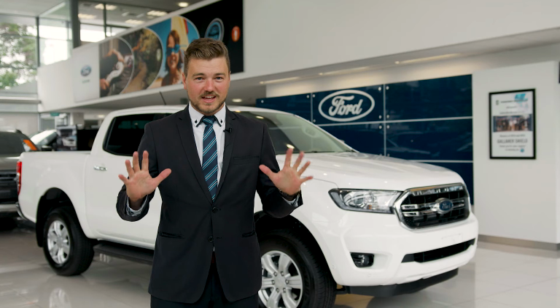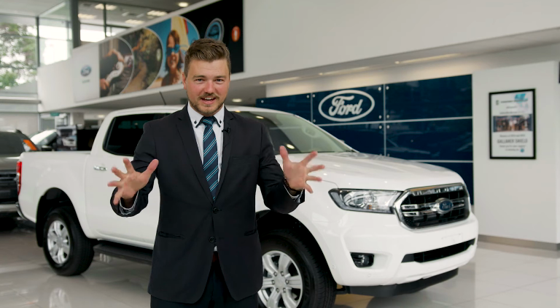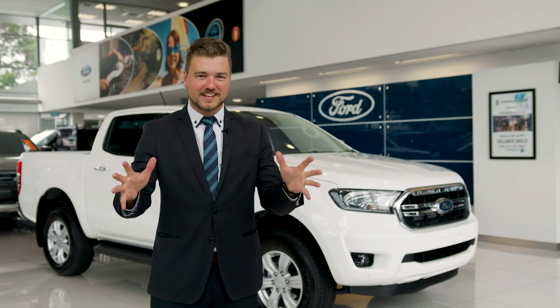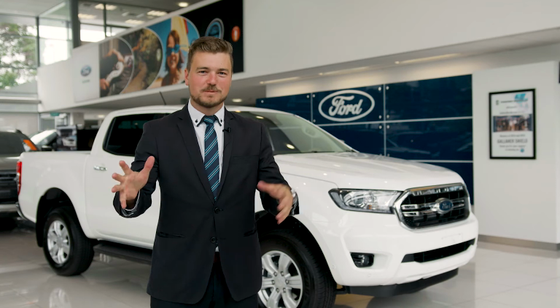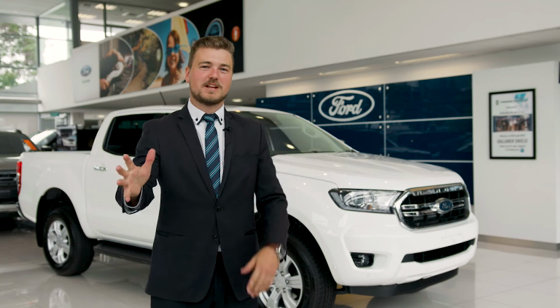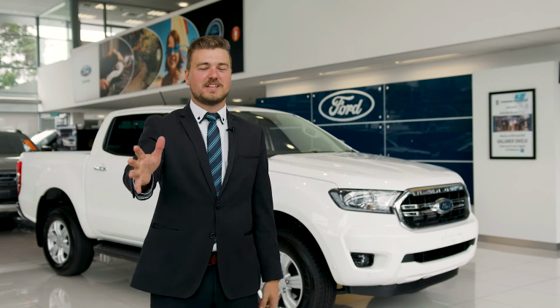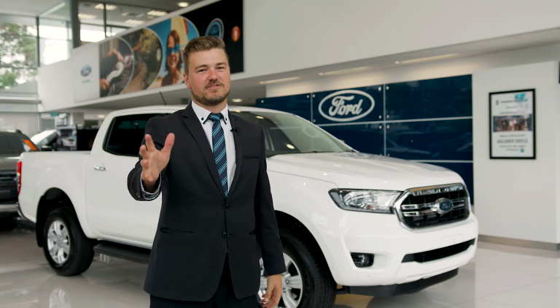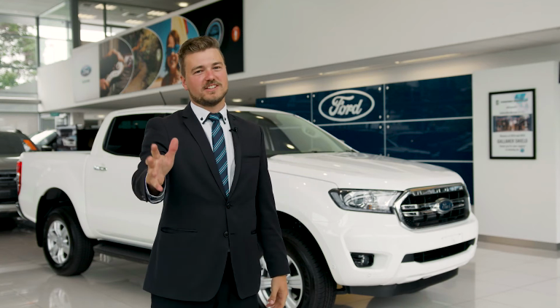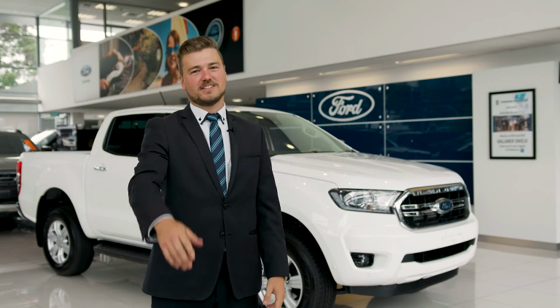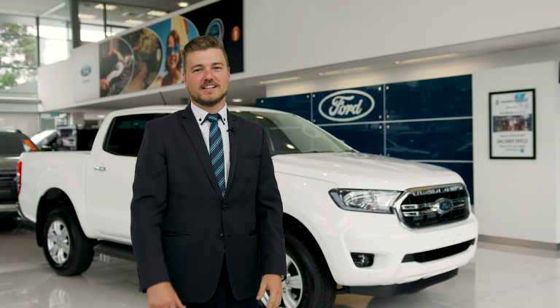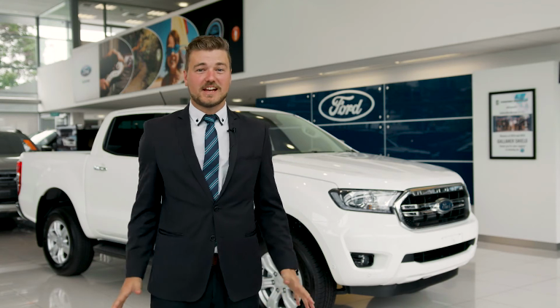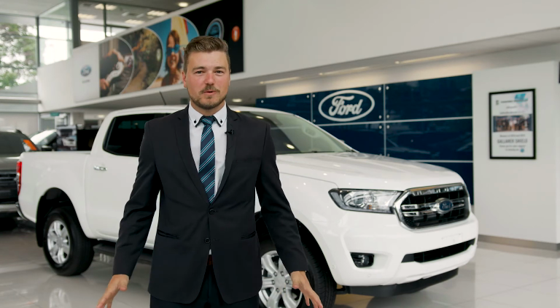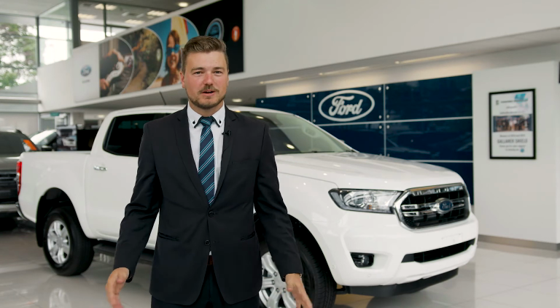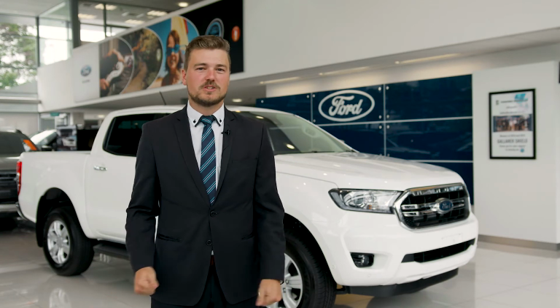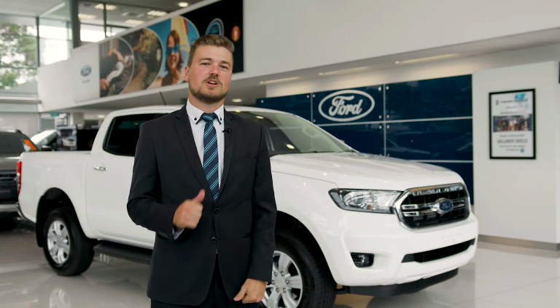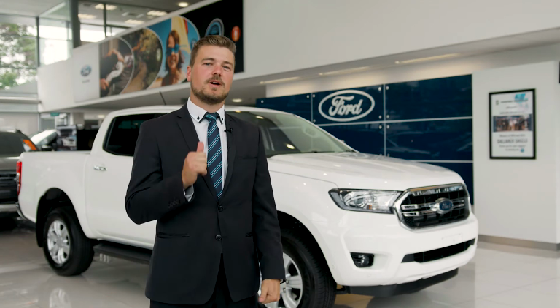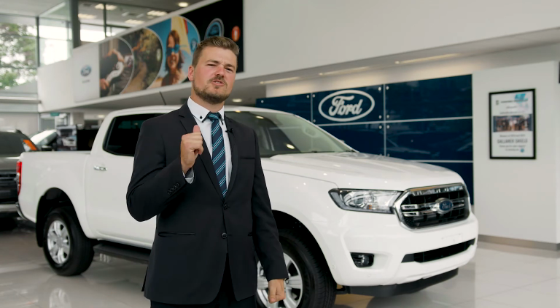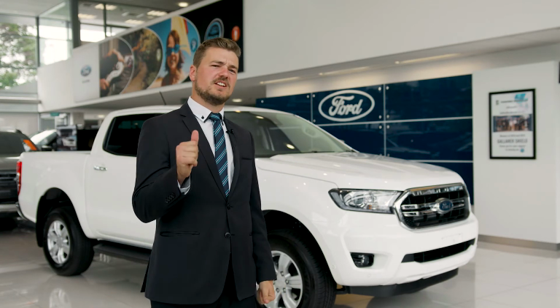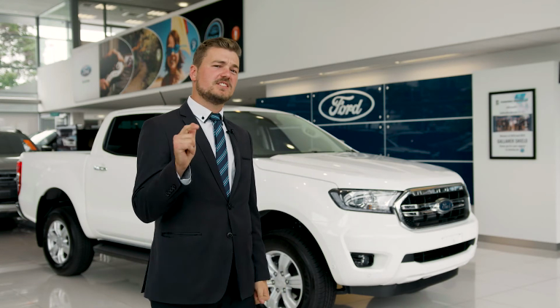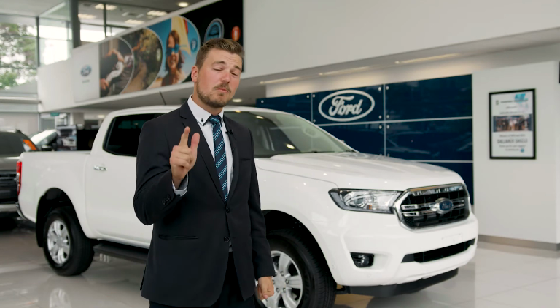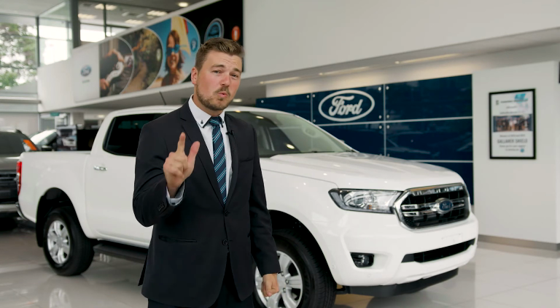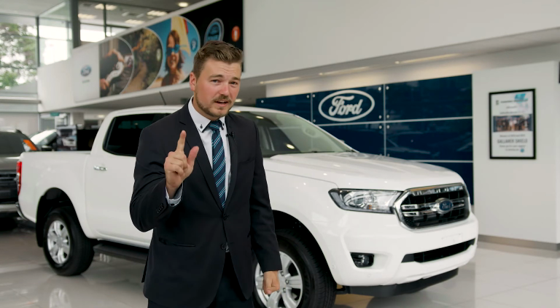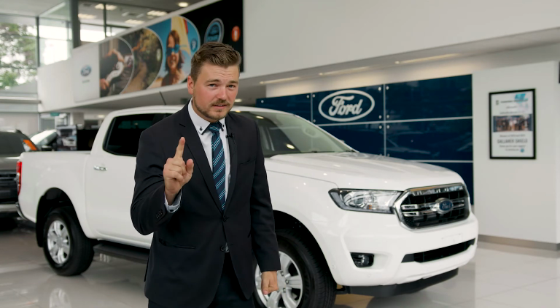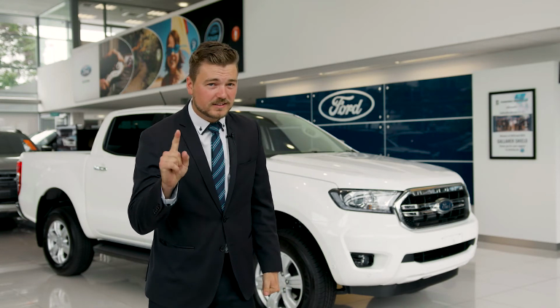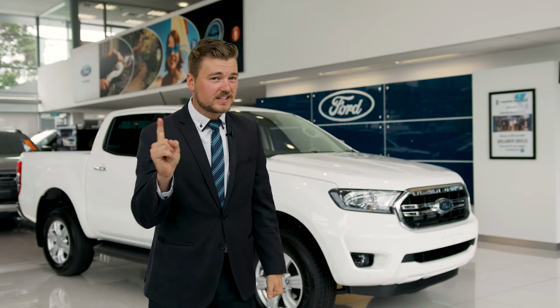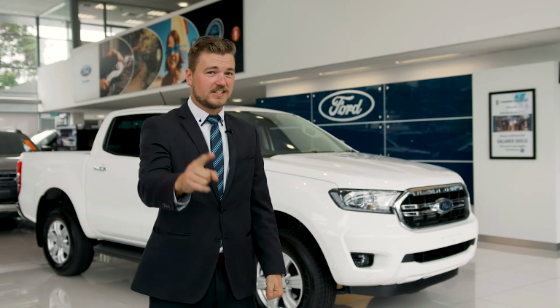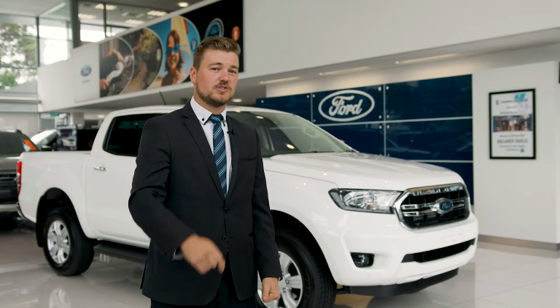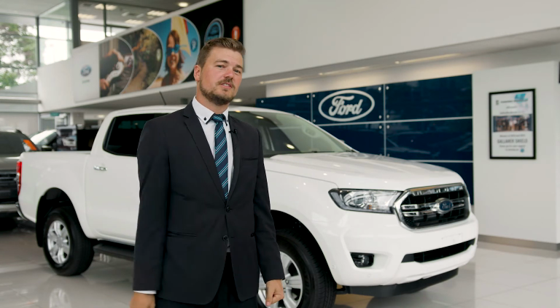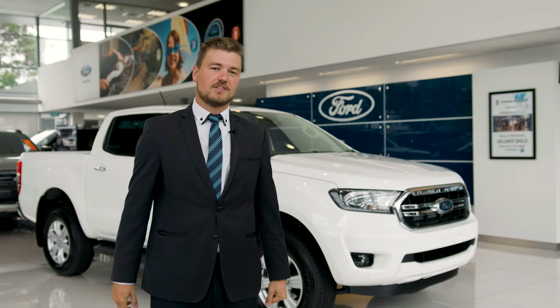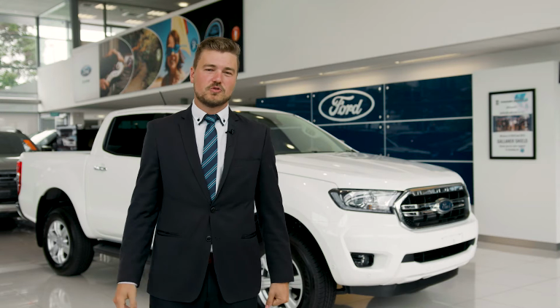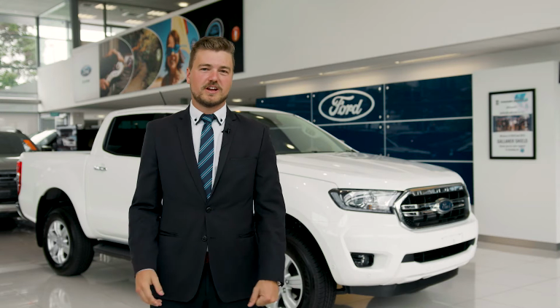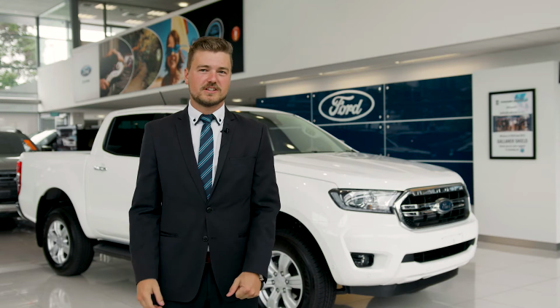G'day, my name is Dave Franson and today we're going to be talking about New Zealand's number one selling ute, the Ford Ranger.